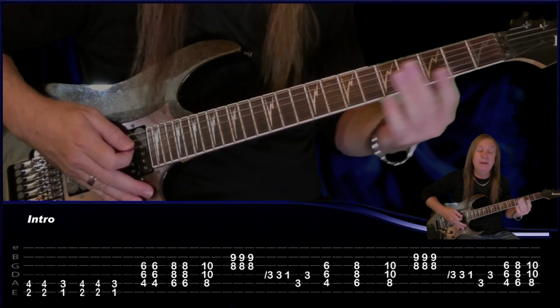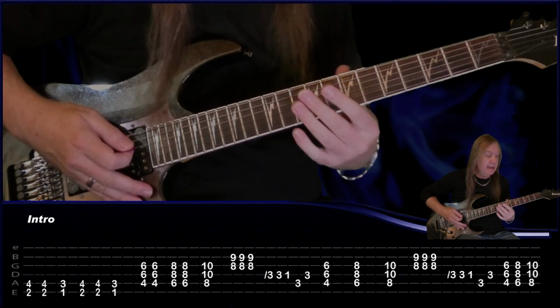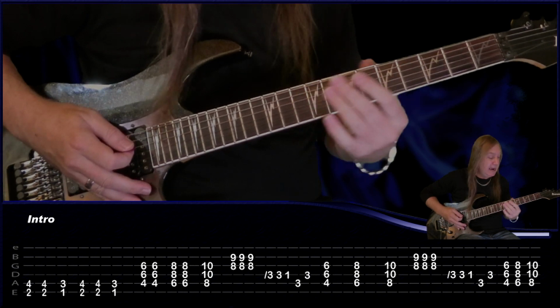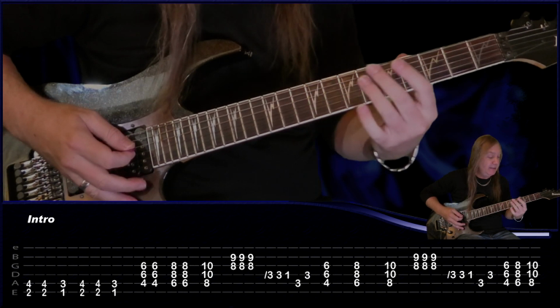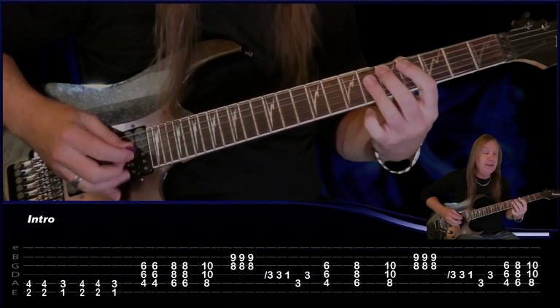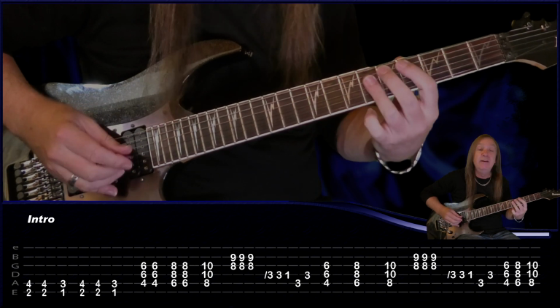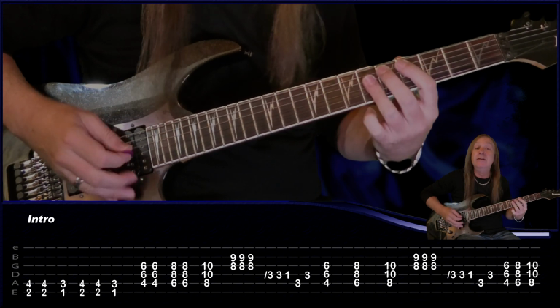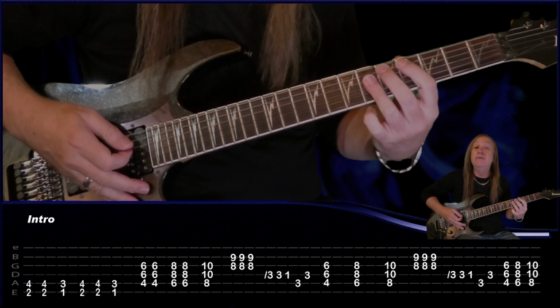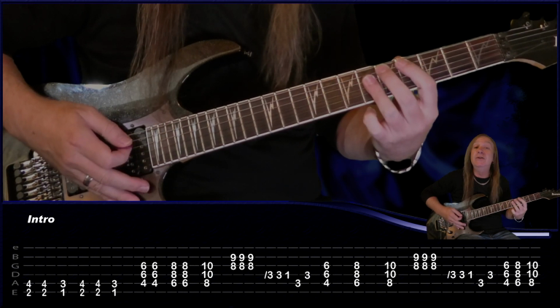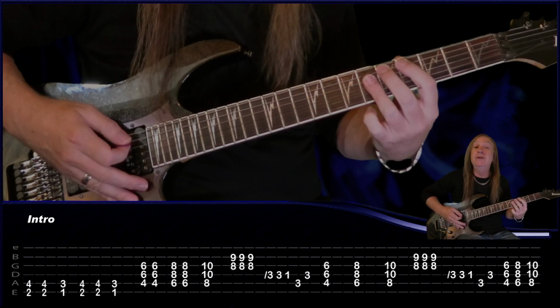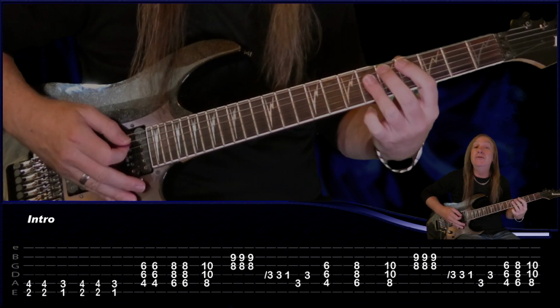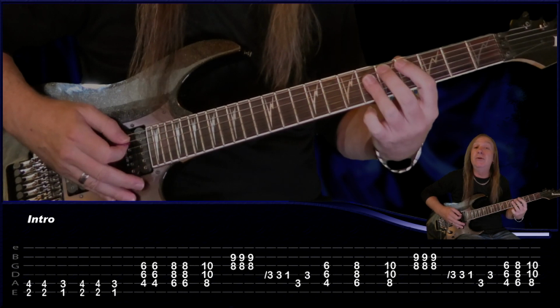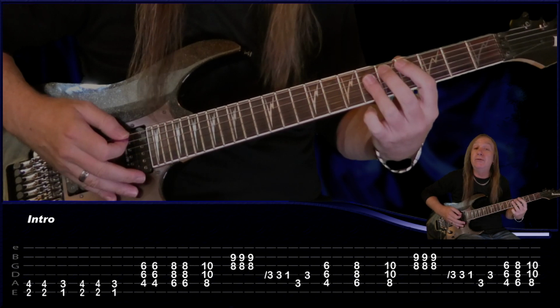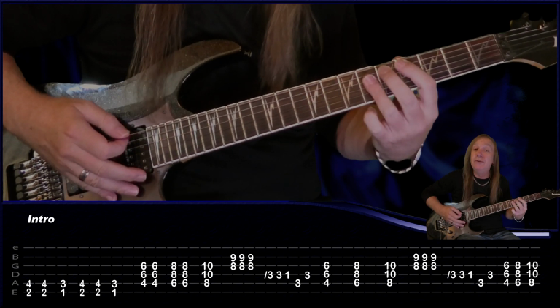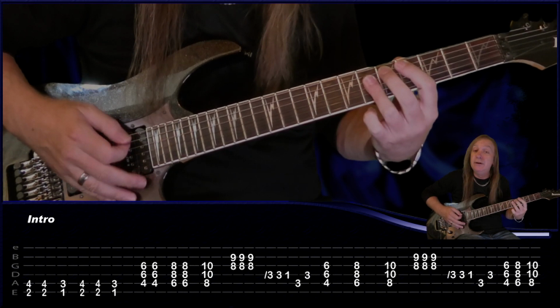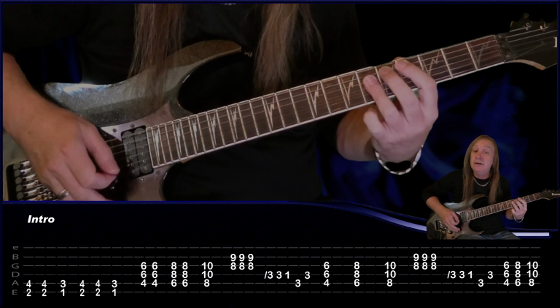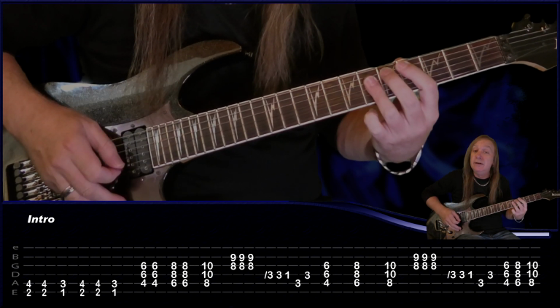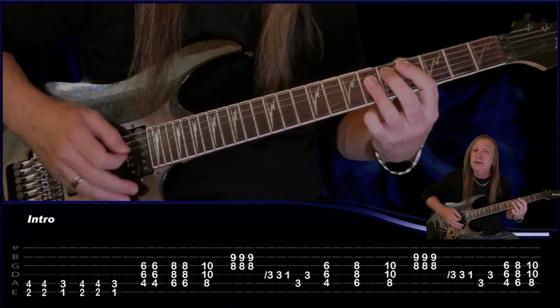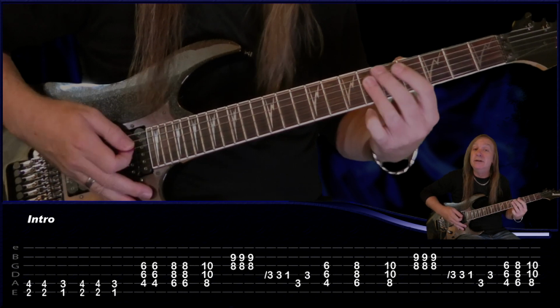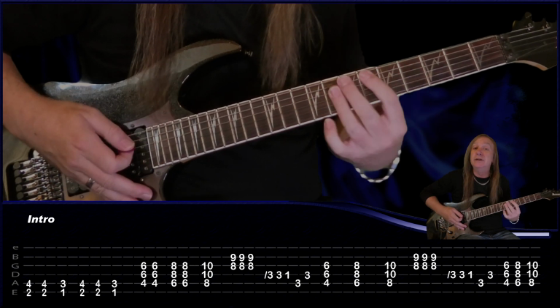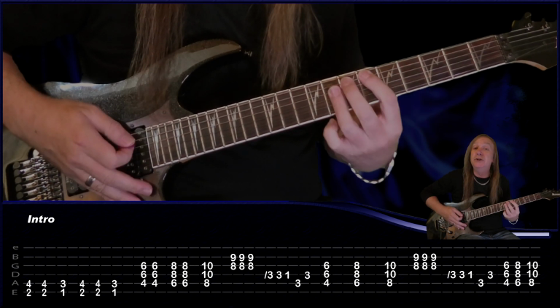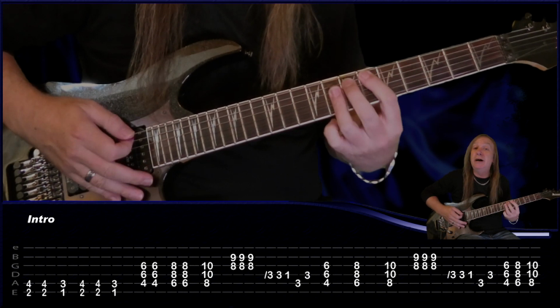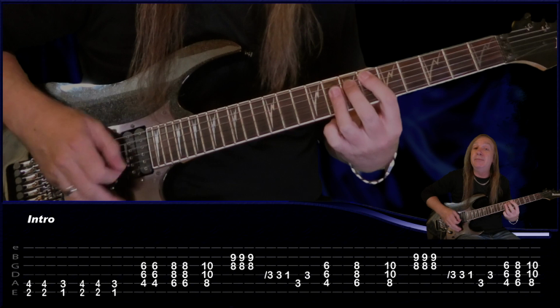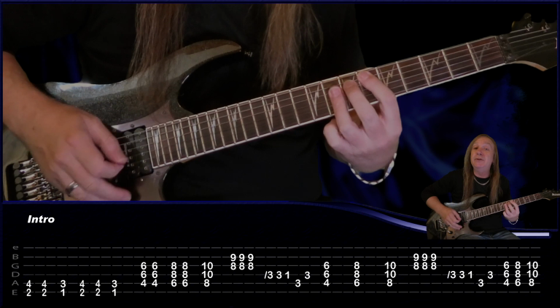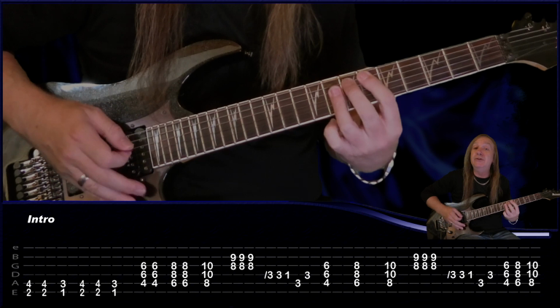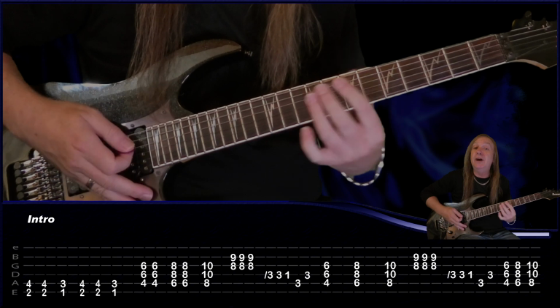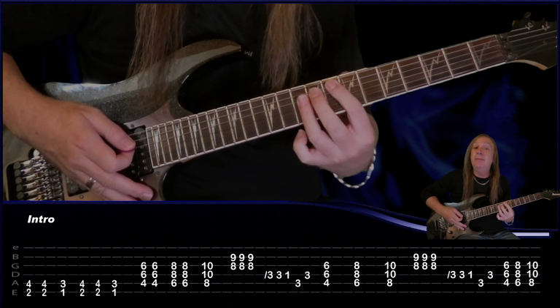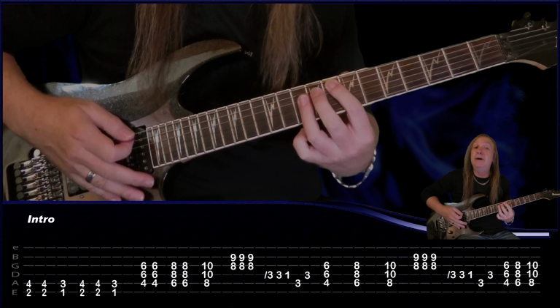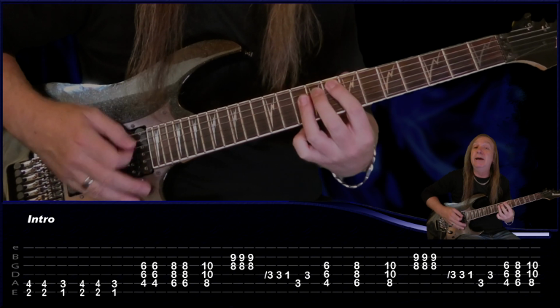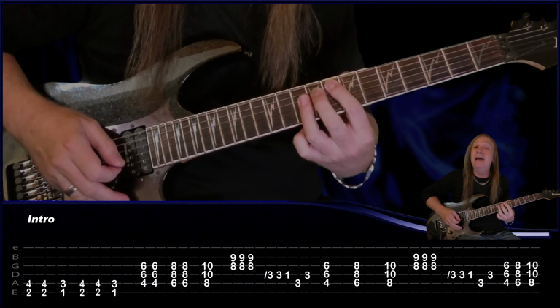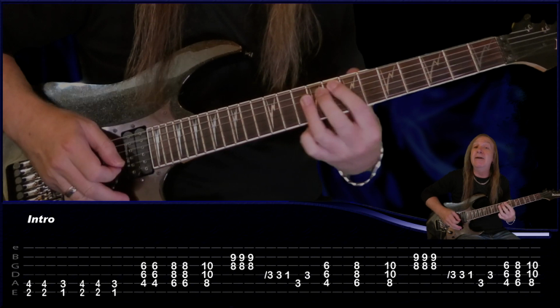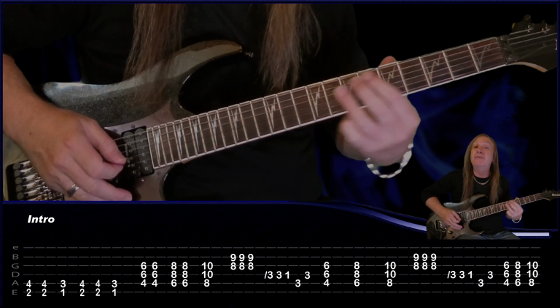And then to finish the intro off: C sharp, D sharp and F.